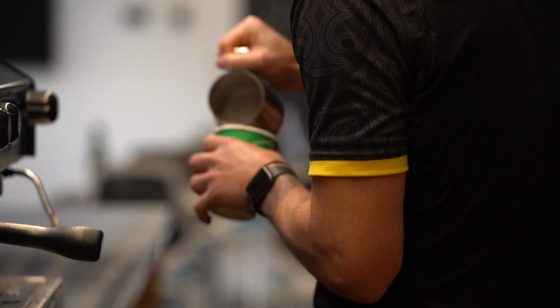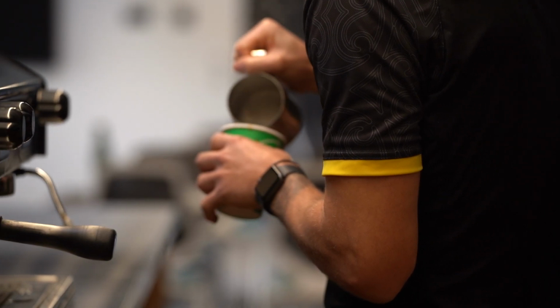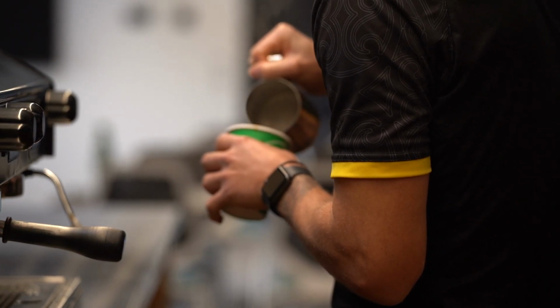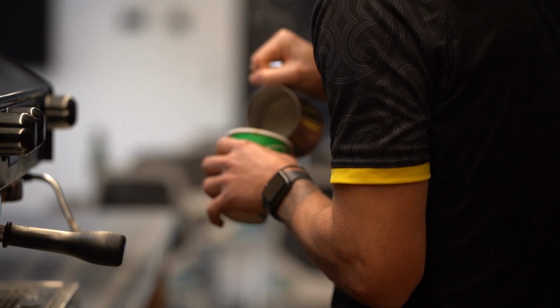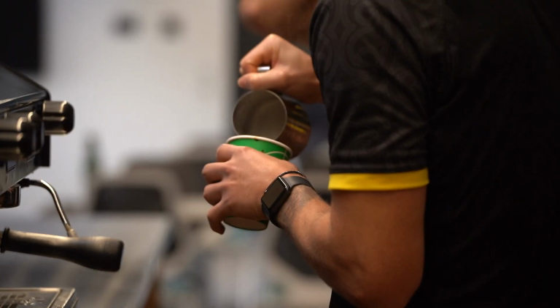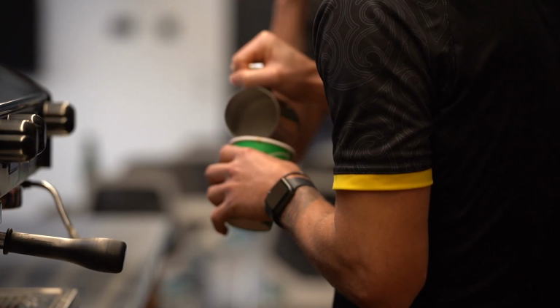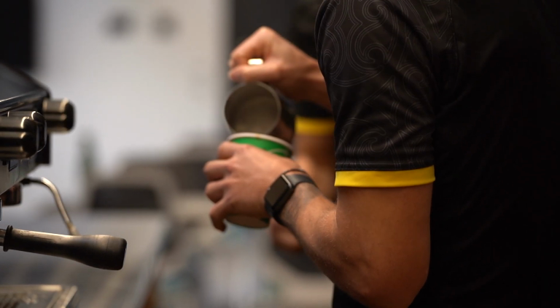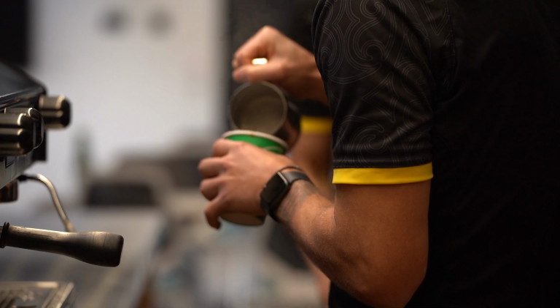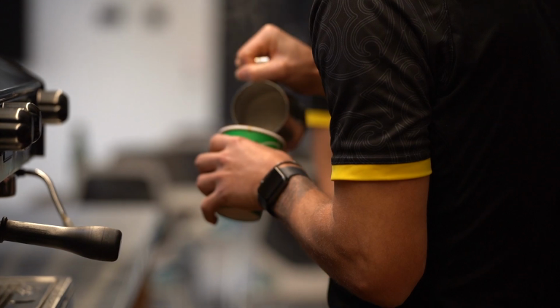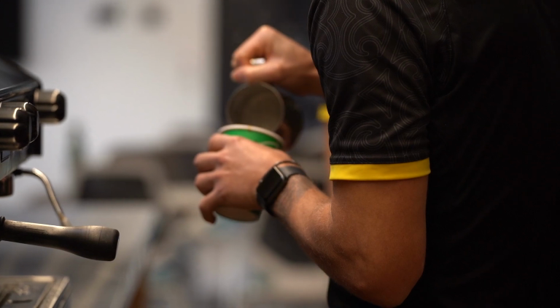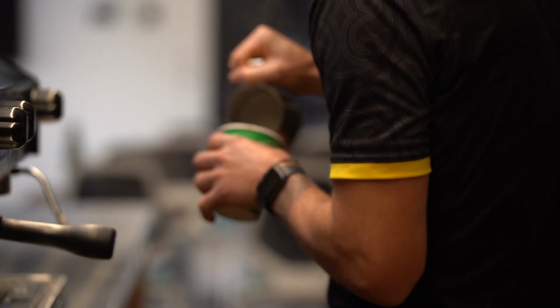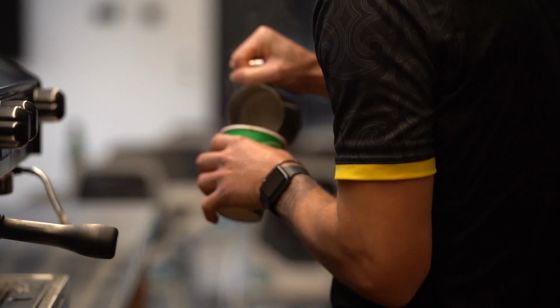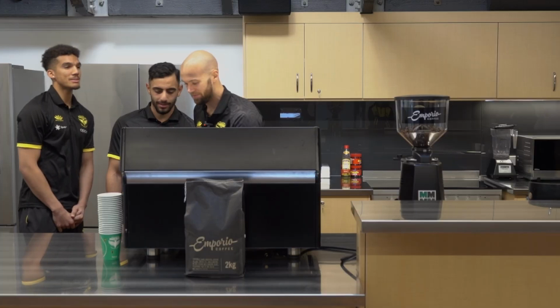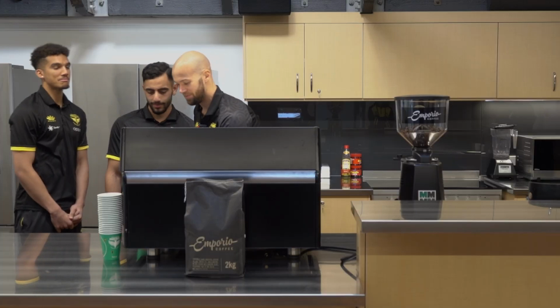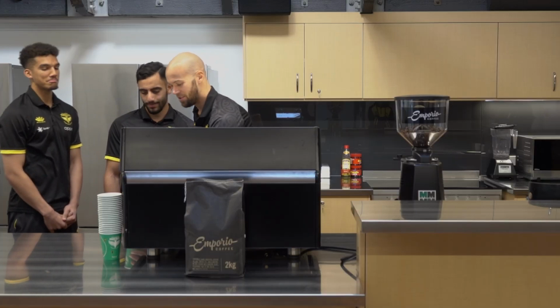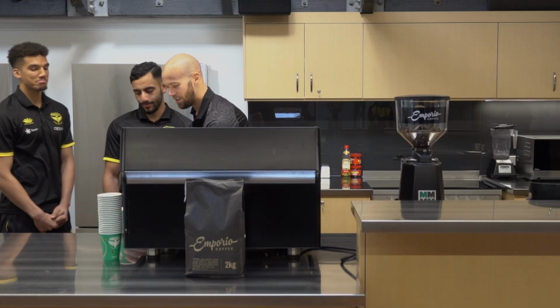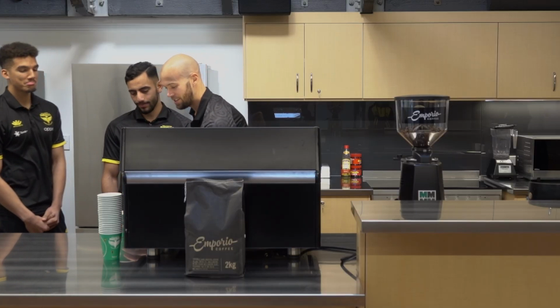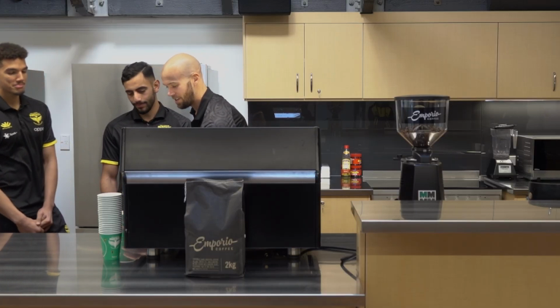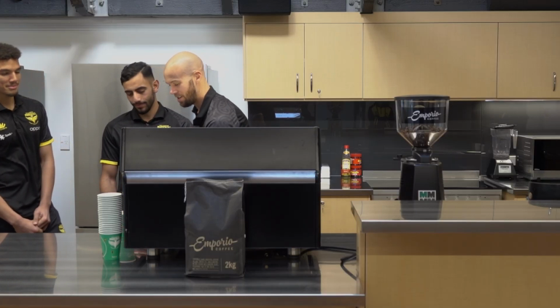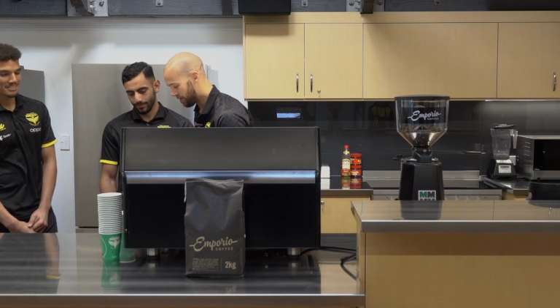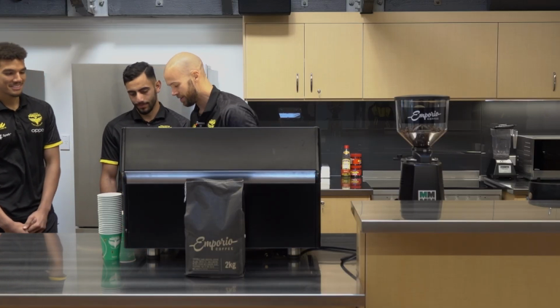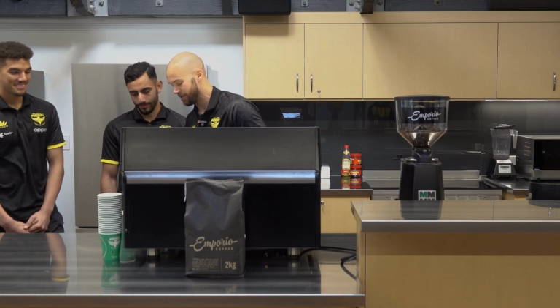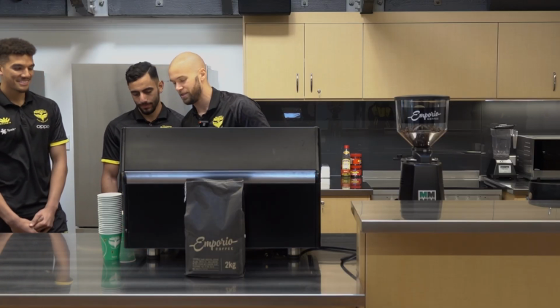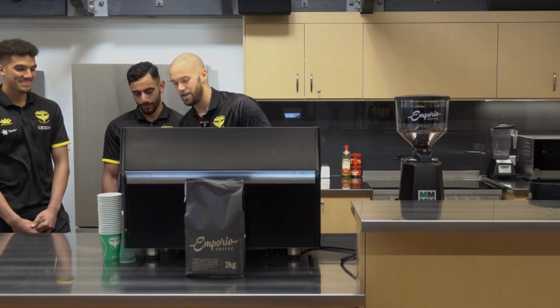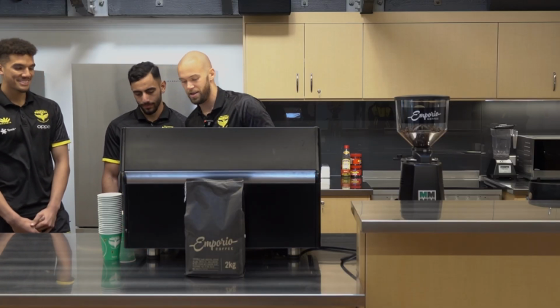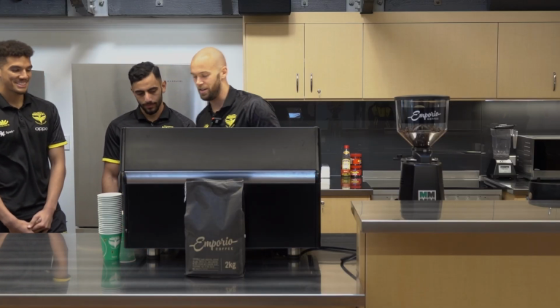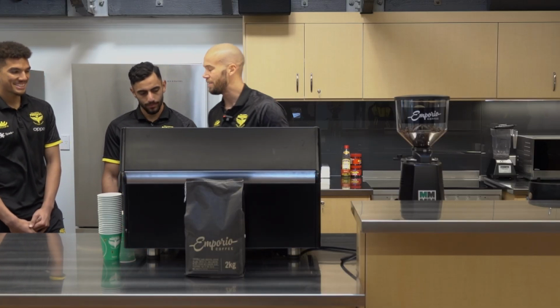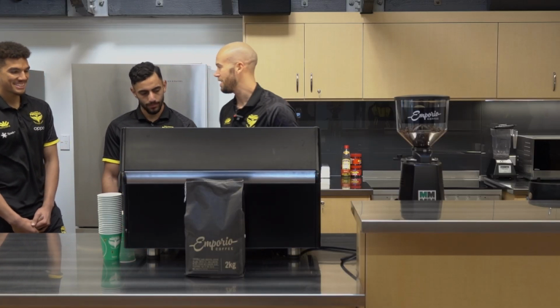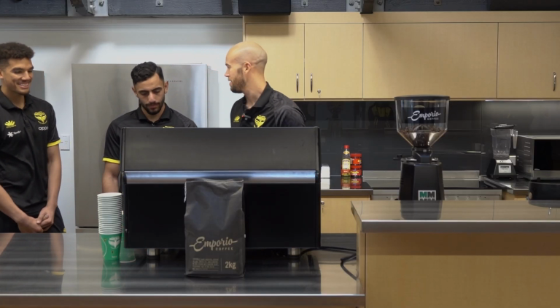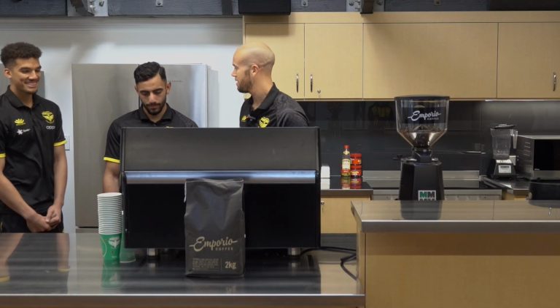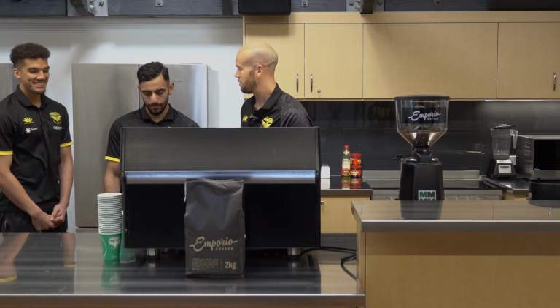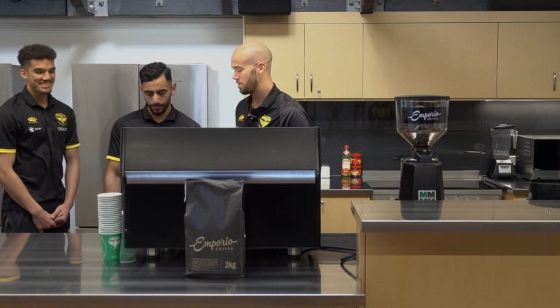Oh yes, that's nice man. No latte art there, but yeah, that's how you texture your milk.